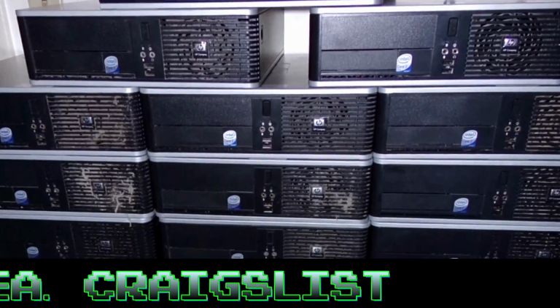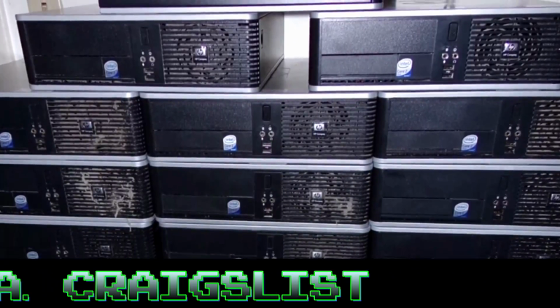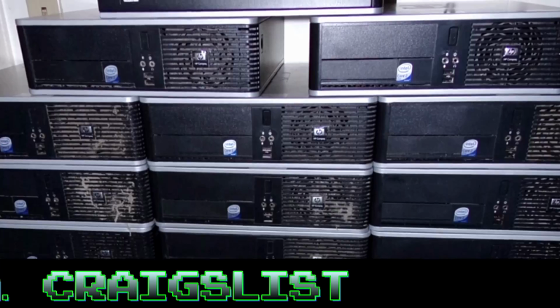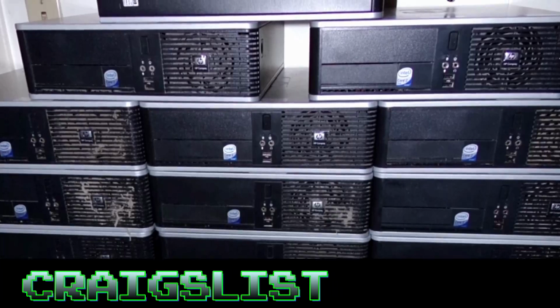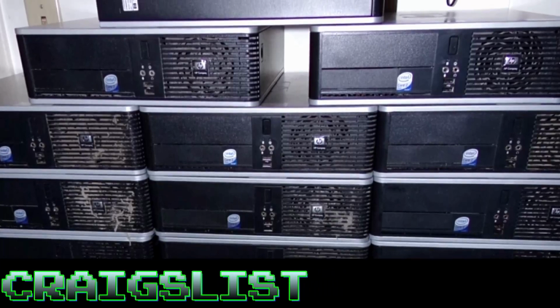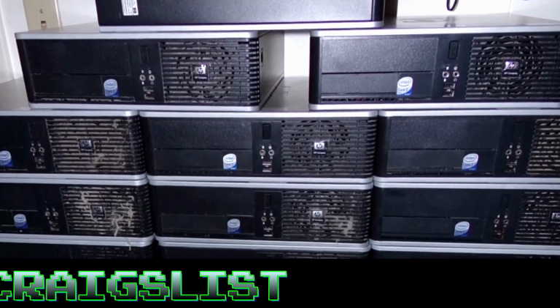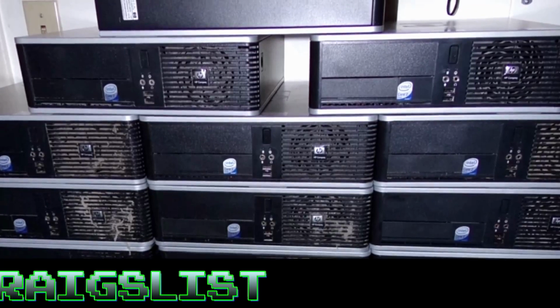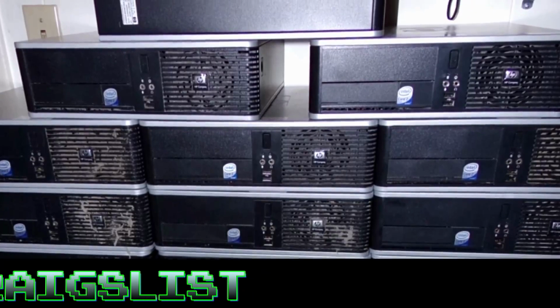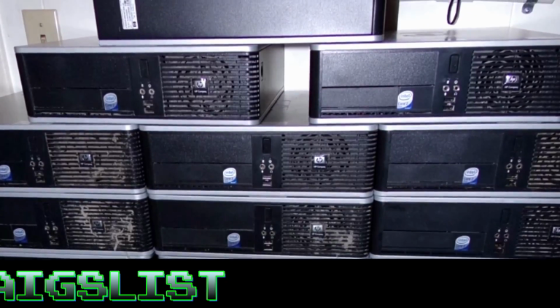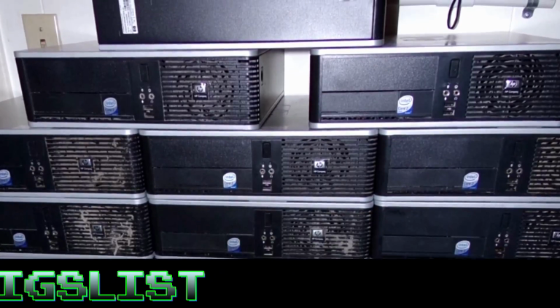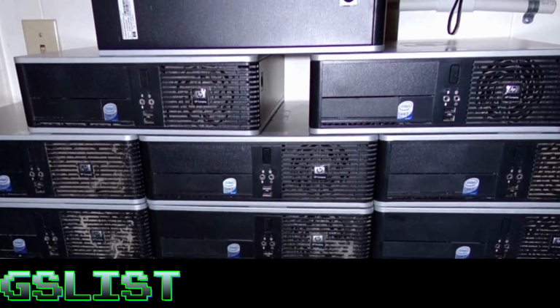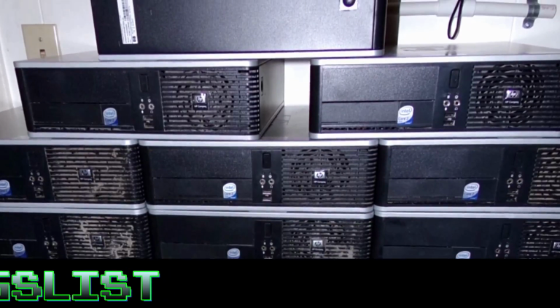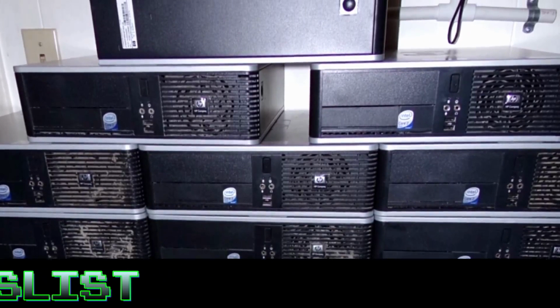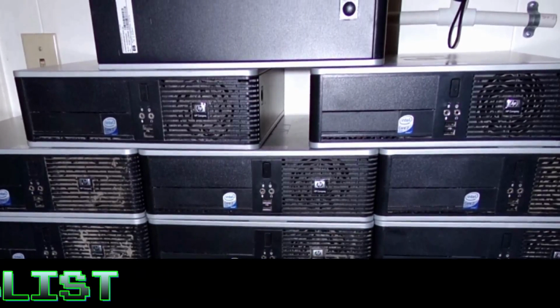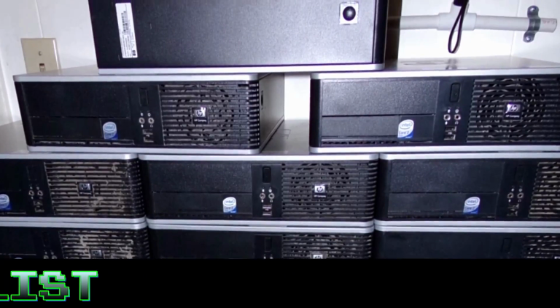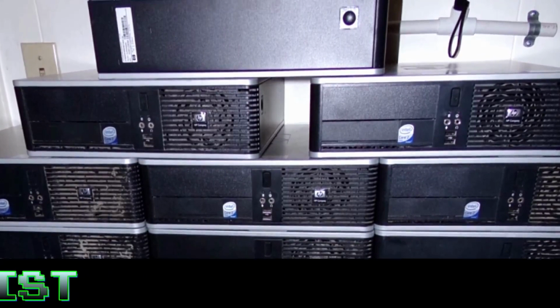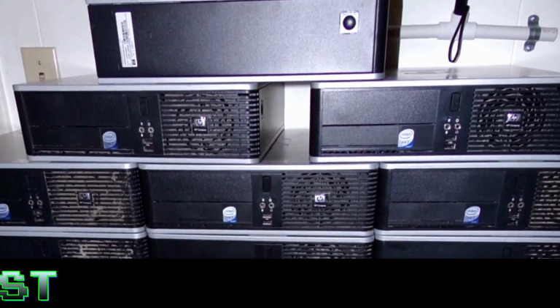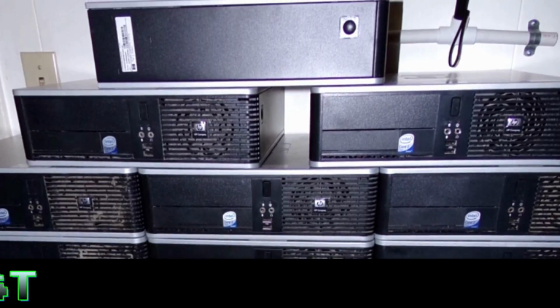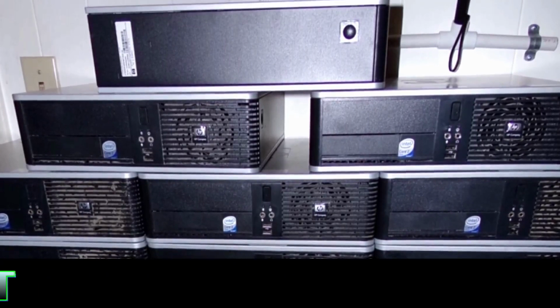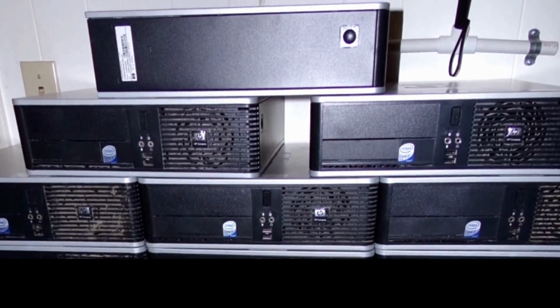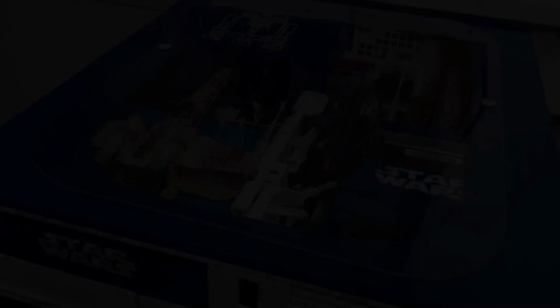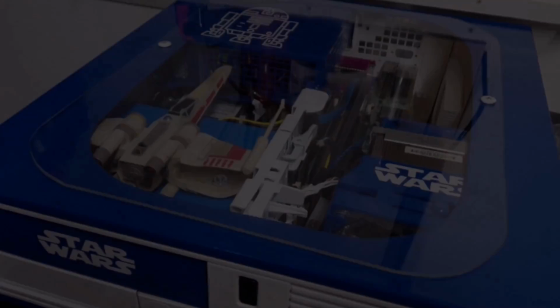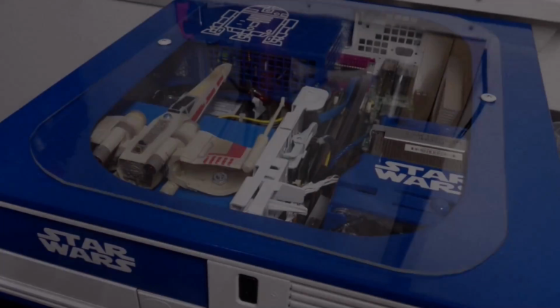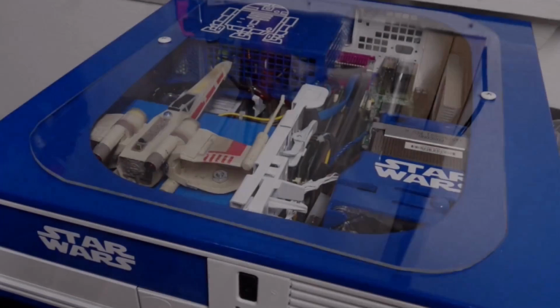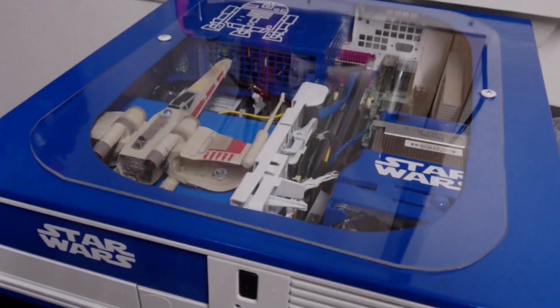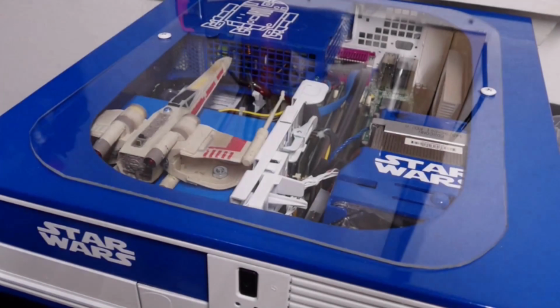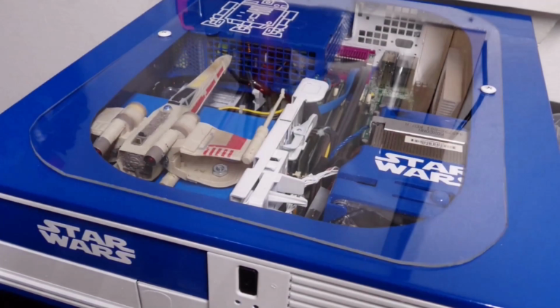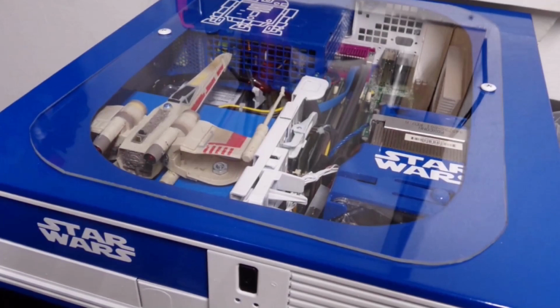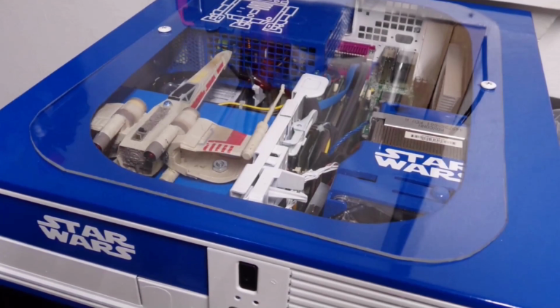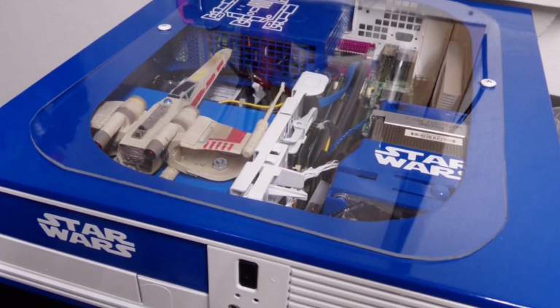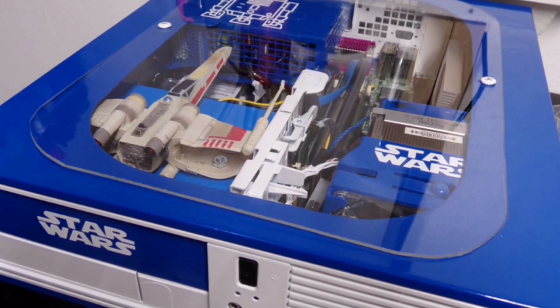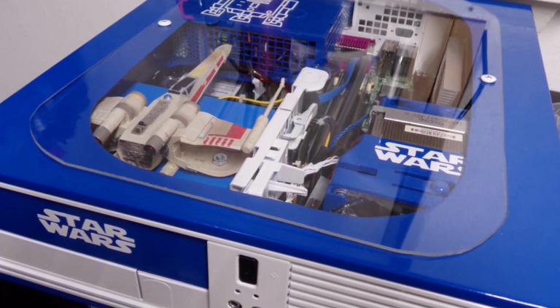And I think some of them turned out kind of cool. In case you're new here, here's a few examples.